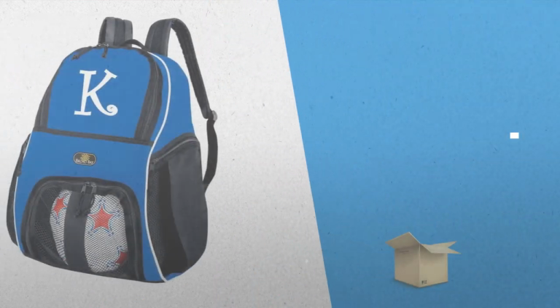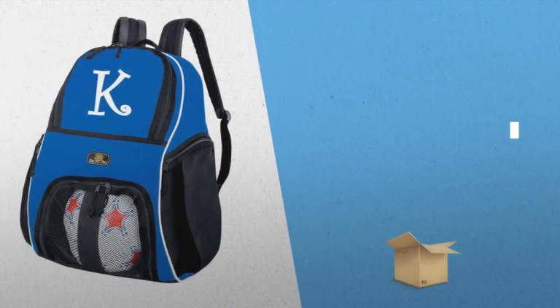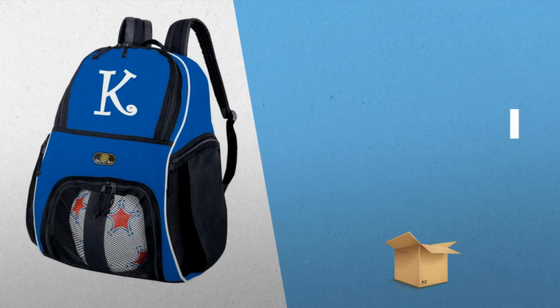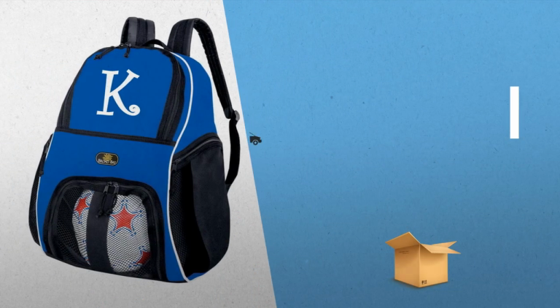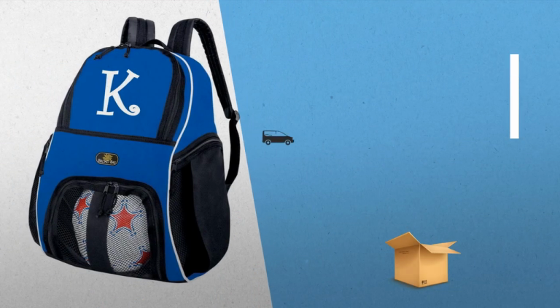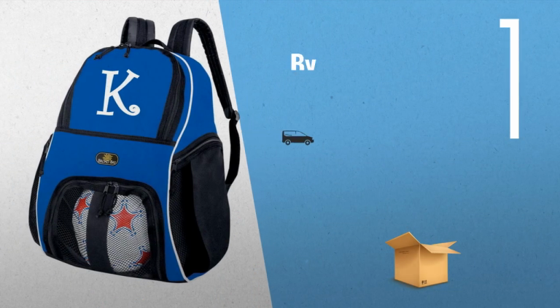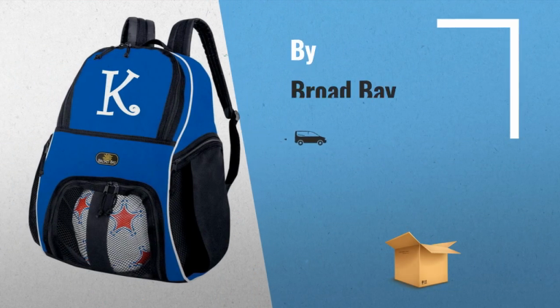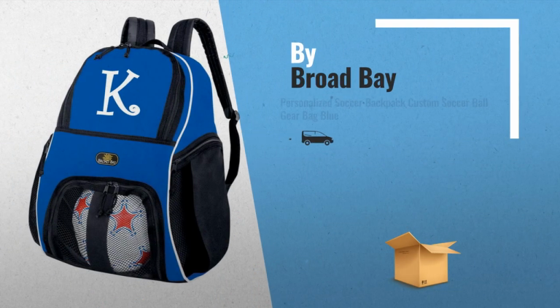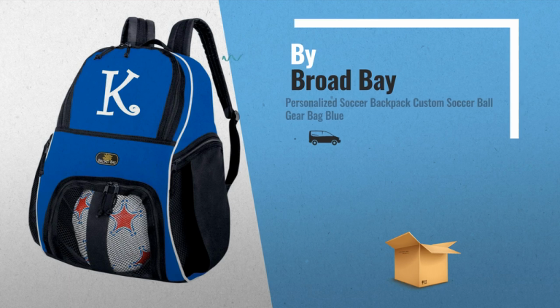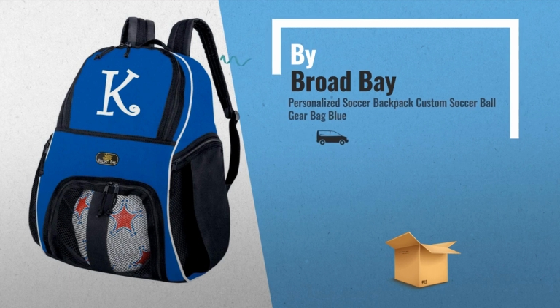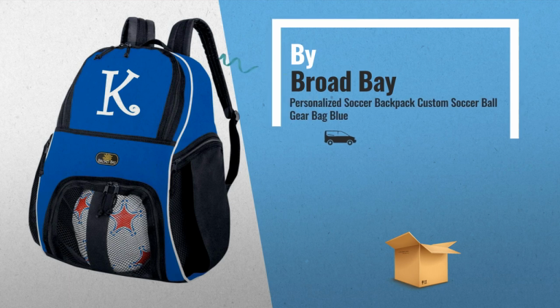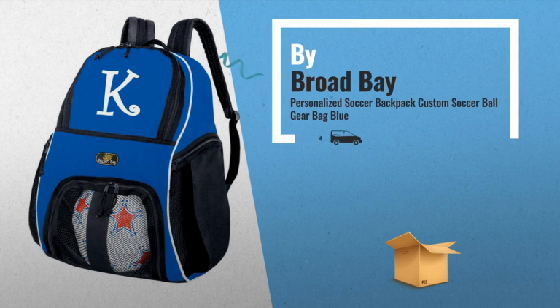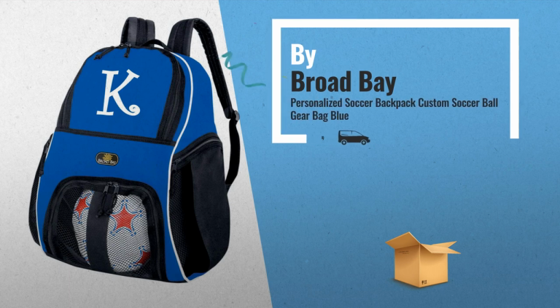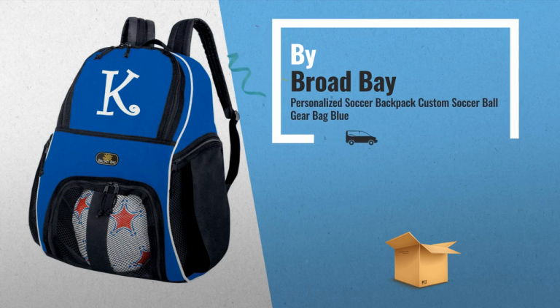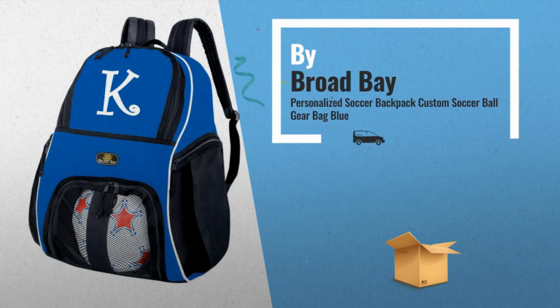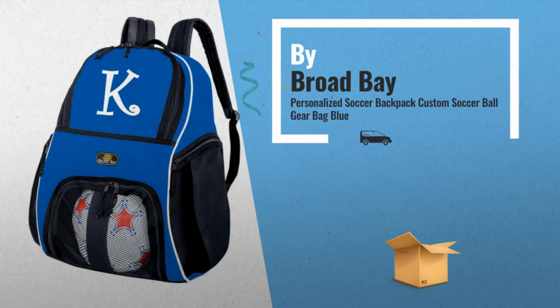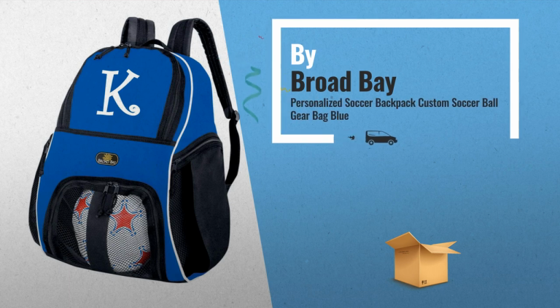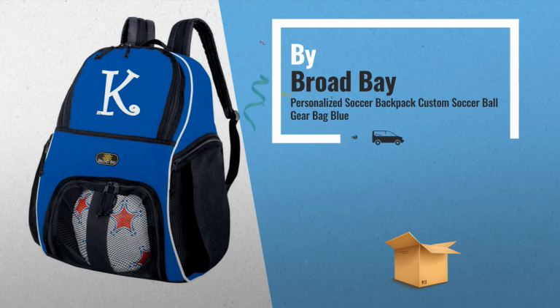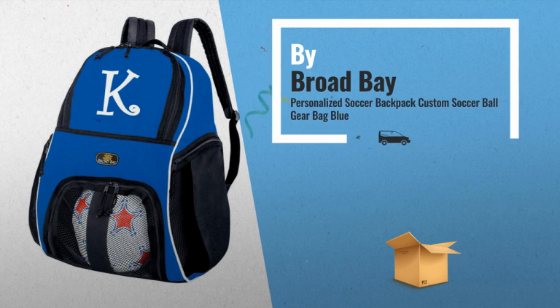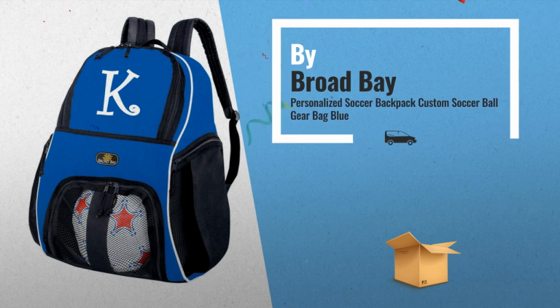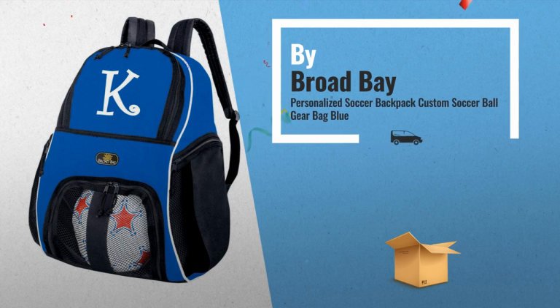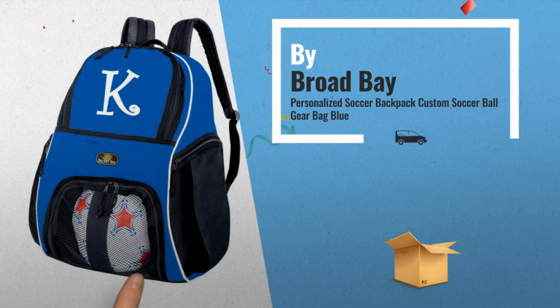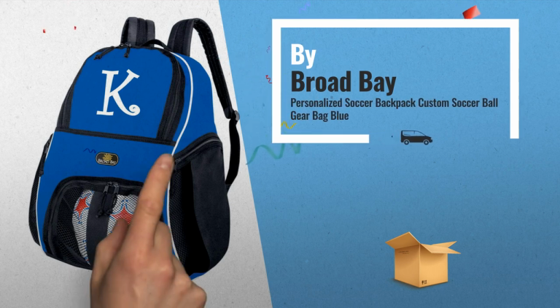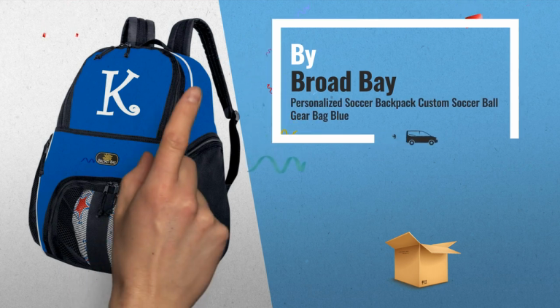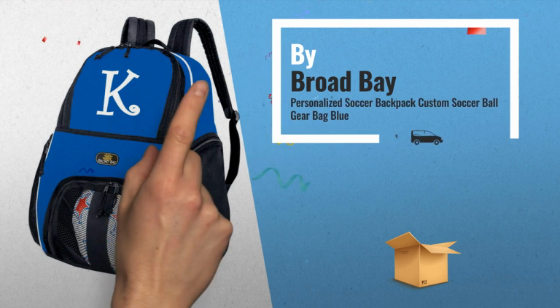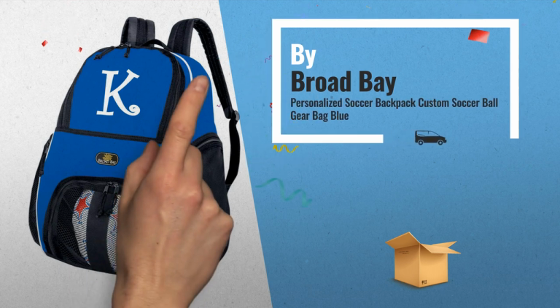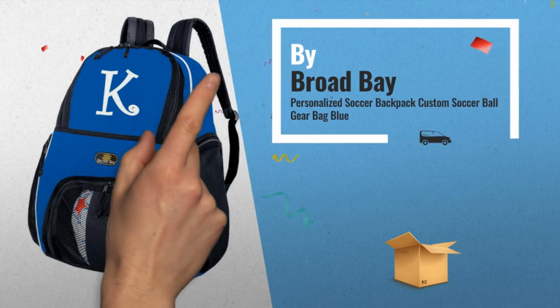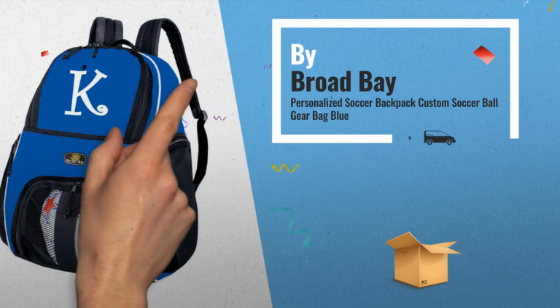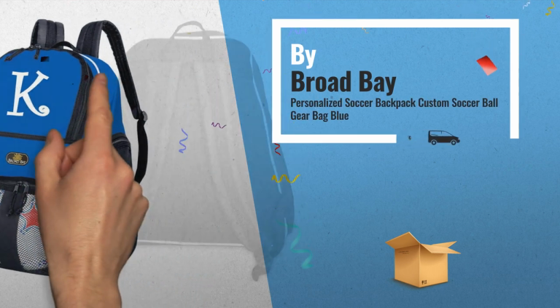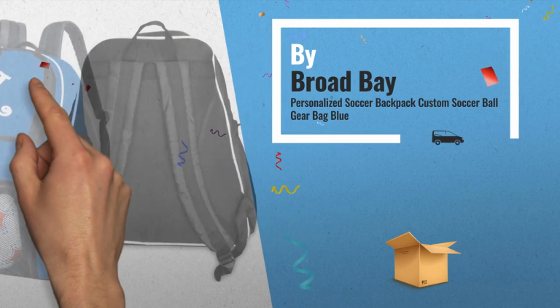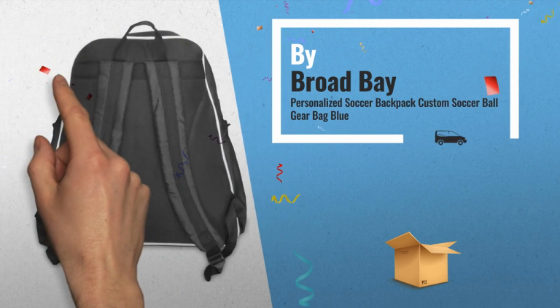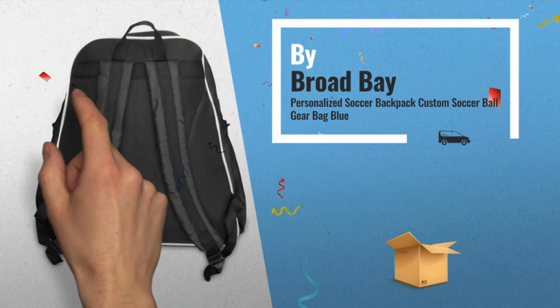Number 6: Personalized Soccer Backpack, Custom Soccer Ball Gear Bag Blue, by Broadbay.